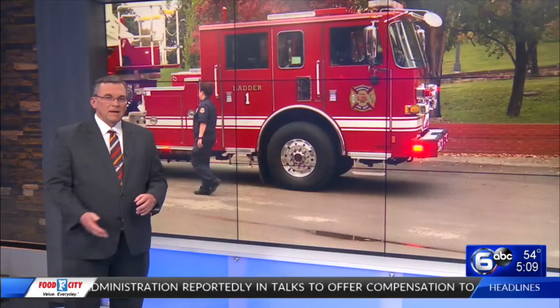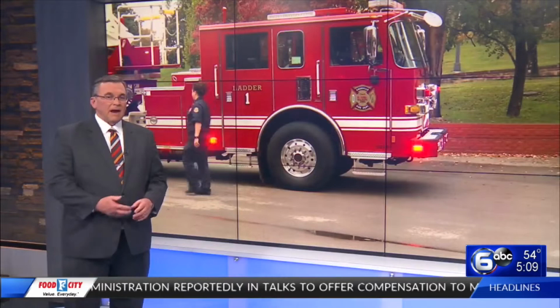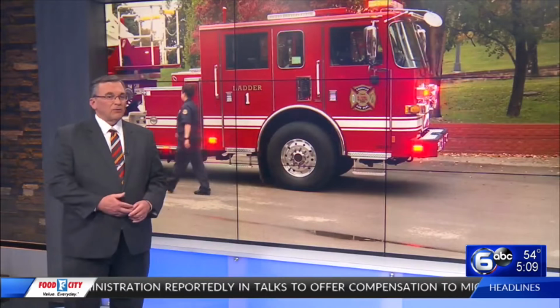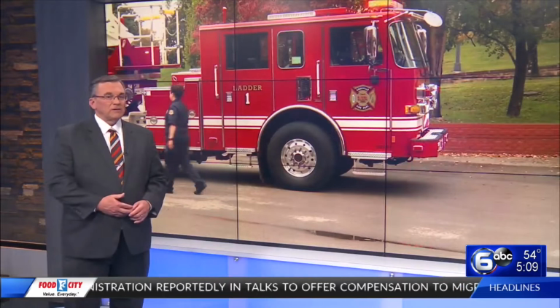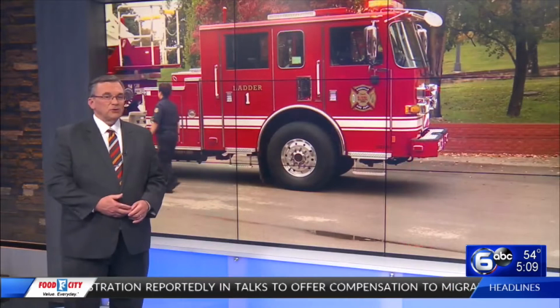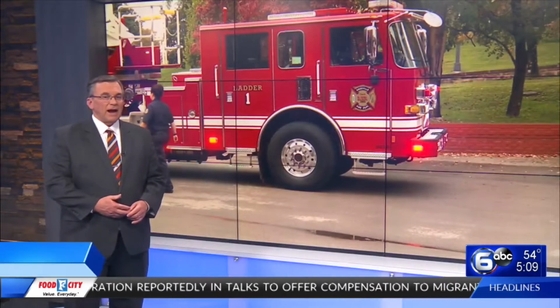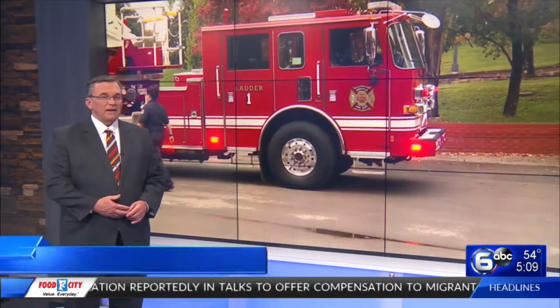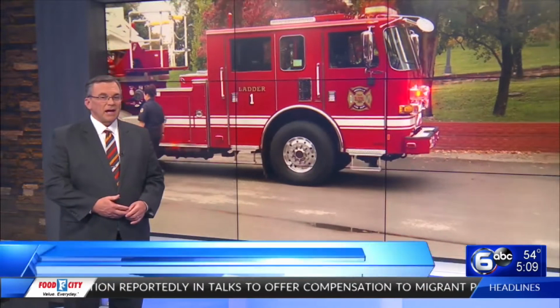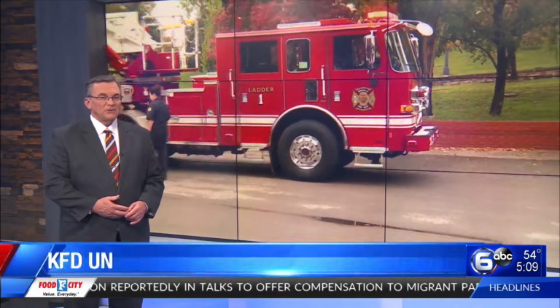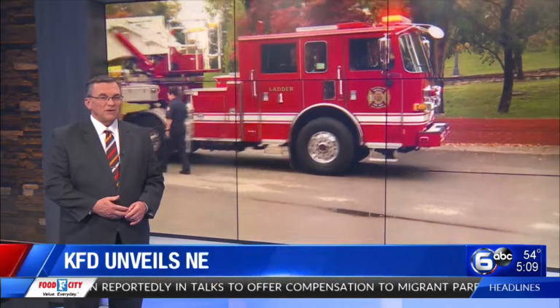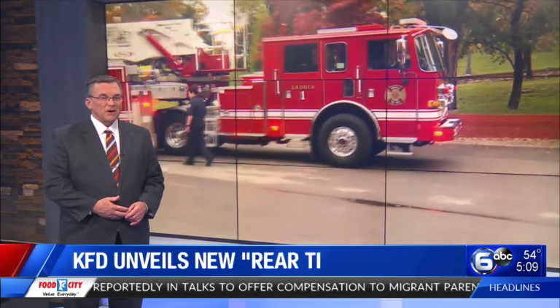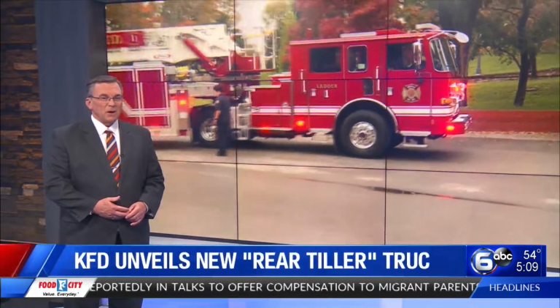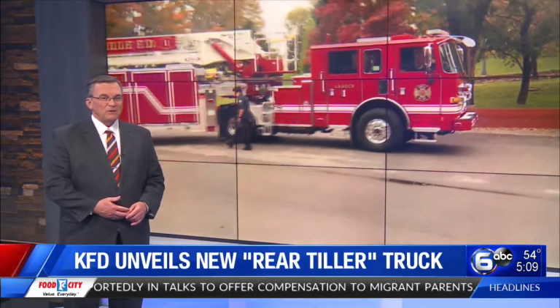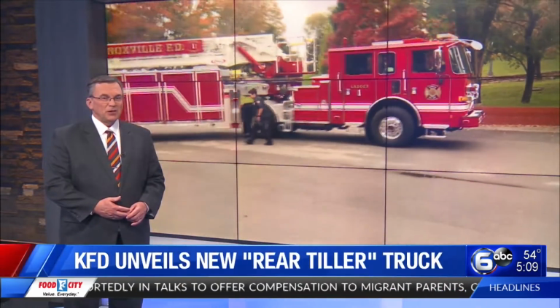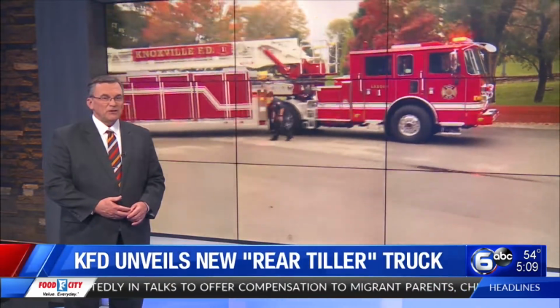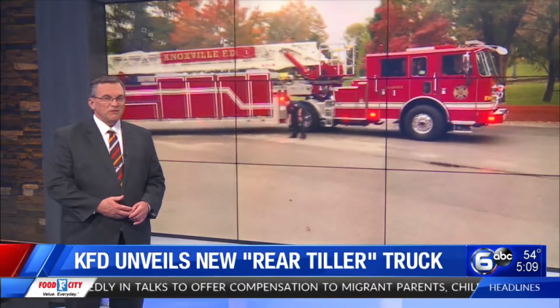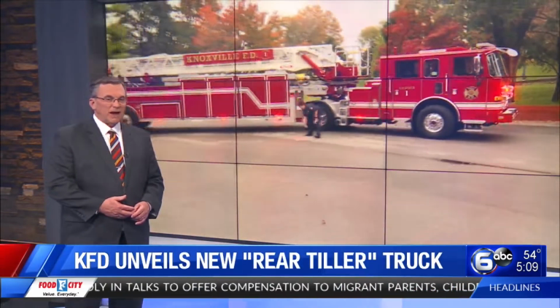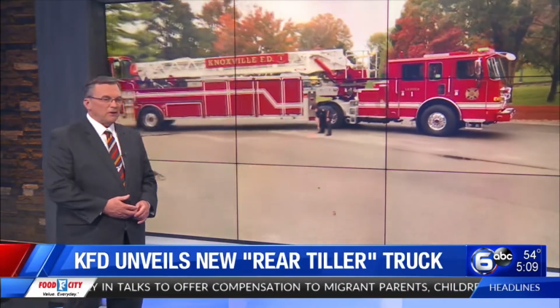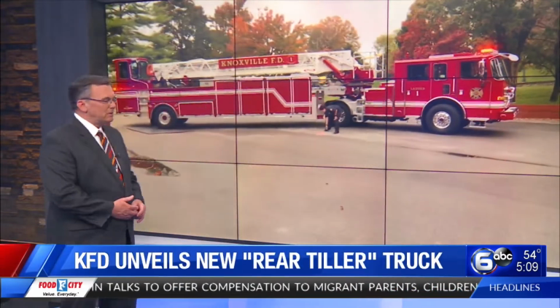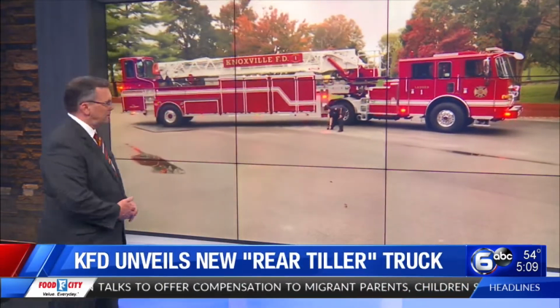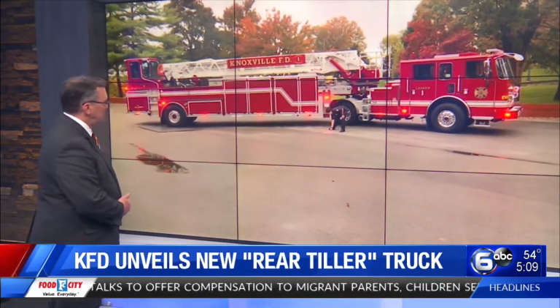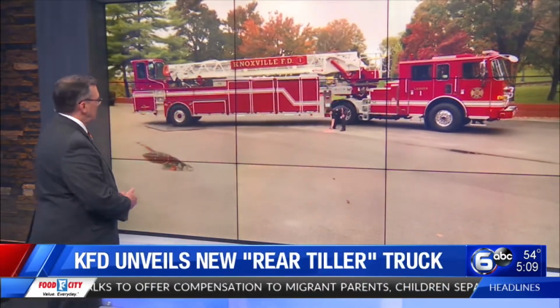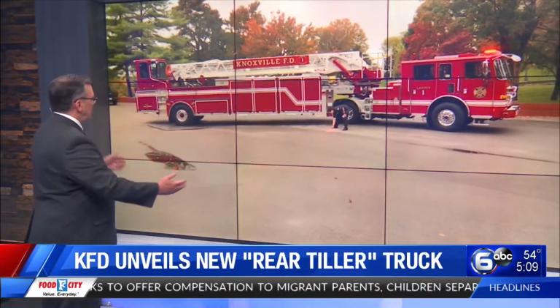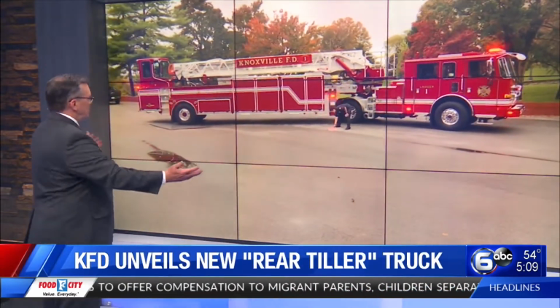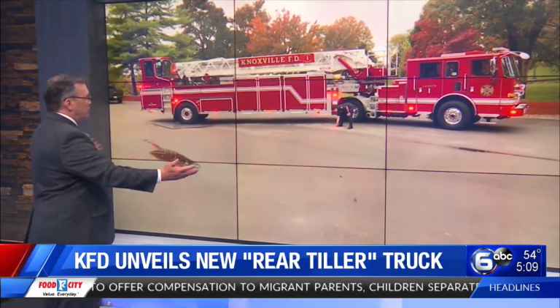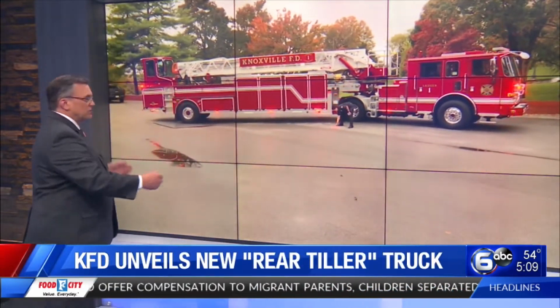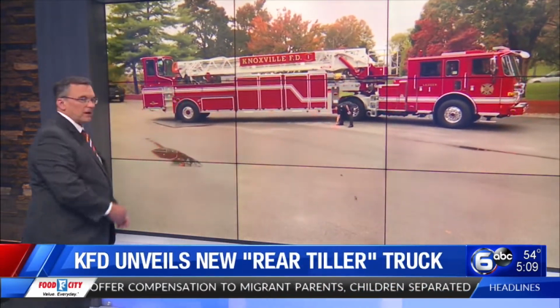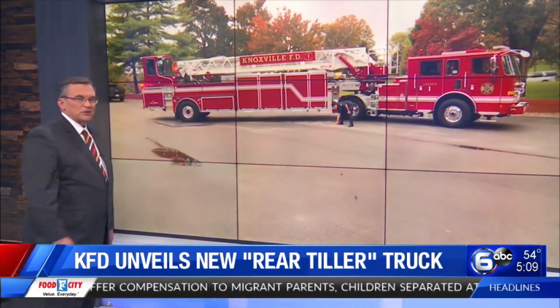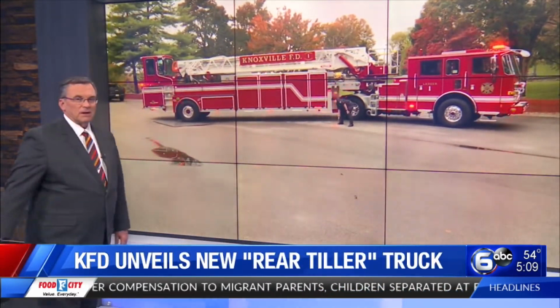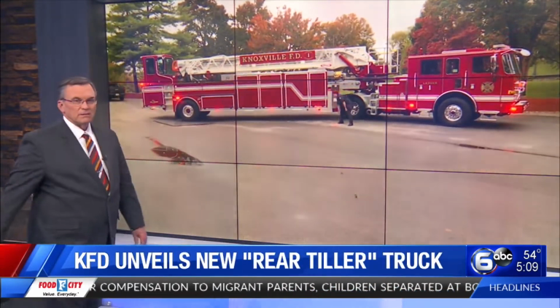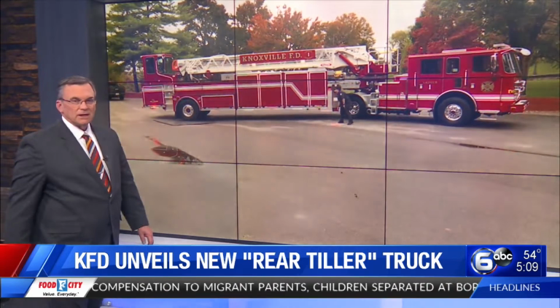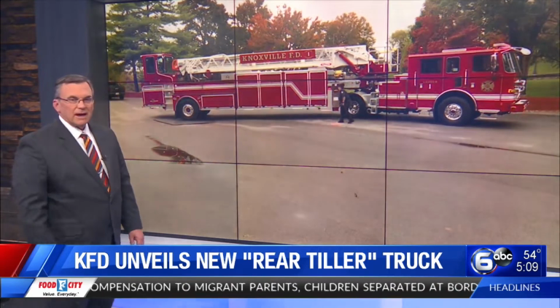After weeks of training, the Knoxville Fire Department just unveiled its newest fire truck. Look at that.